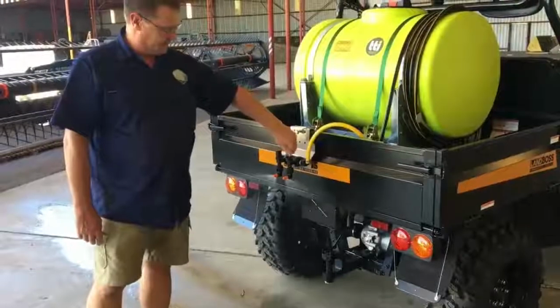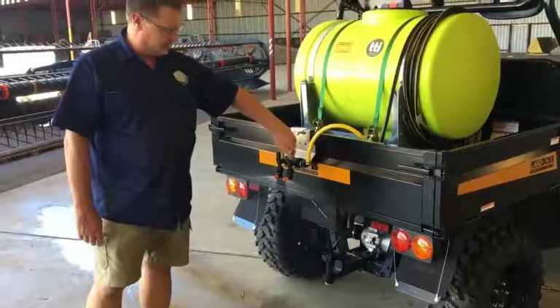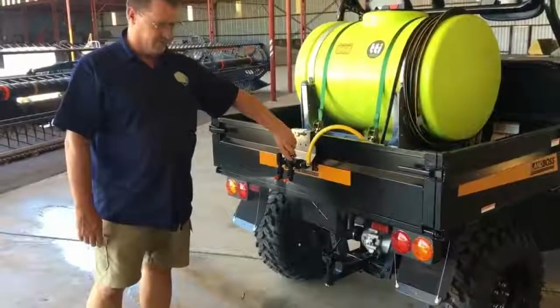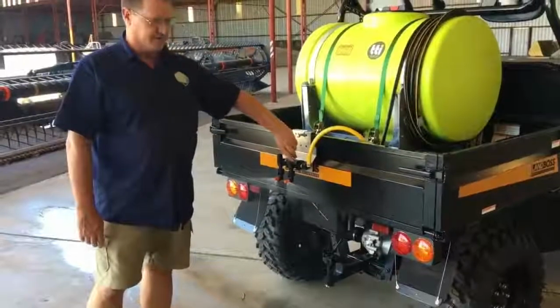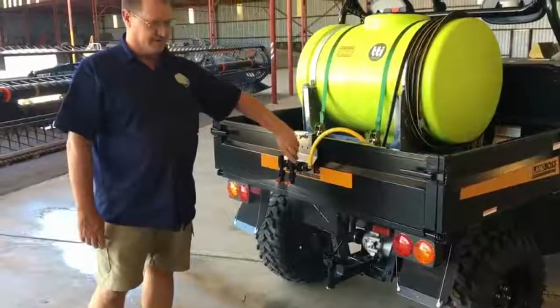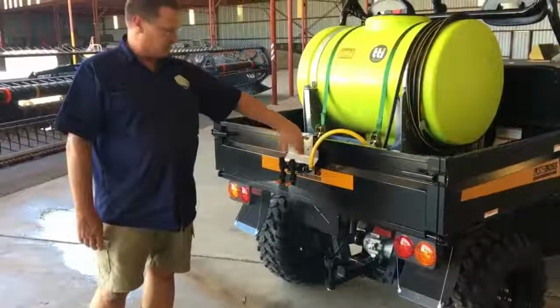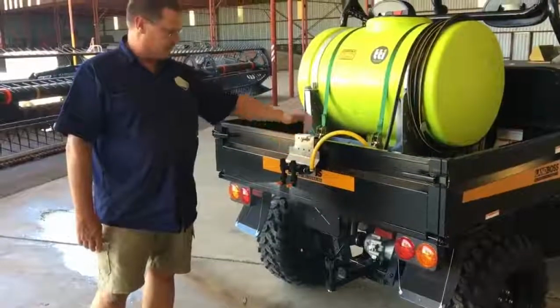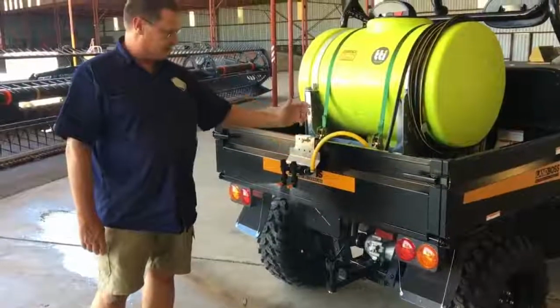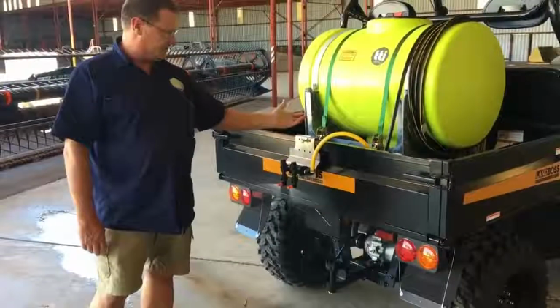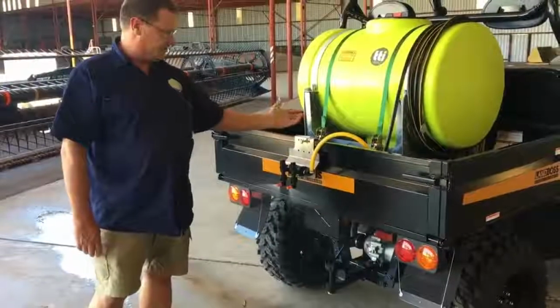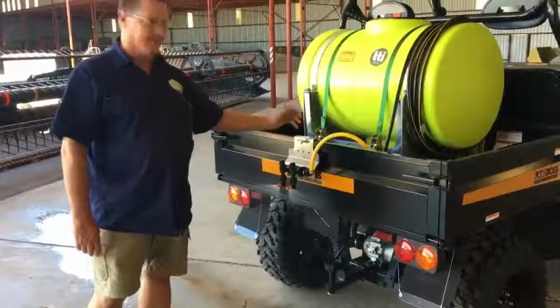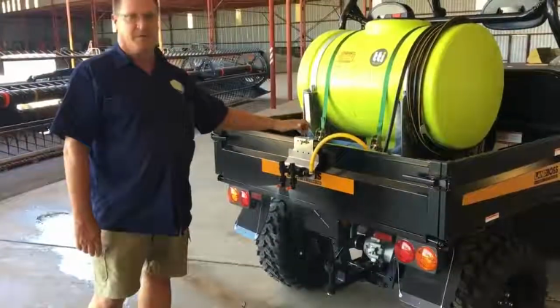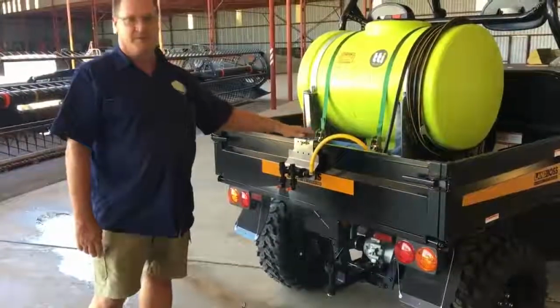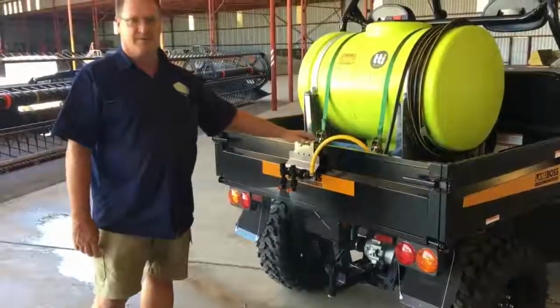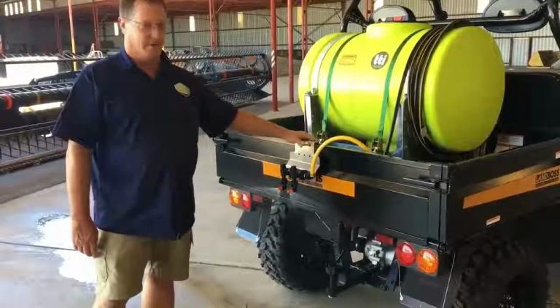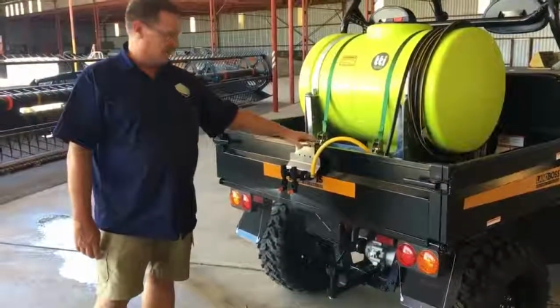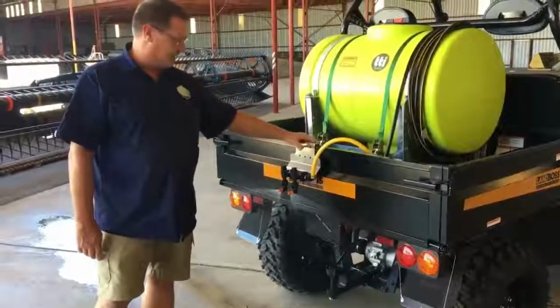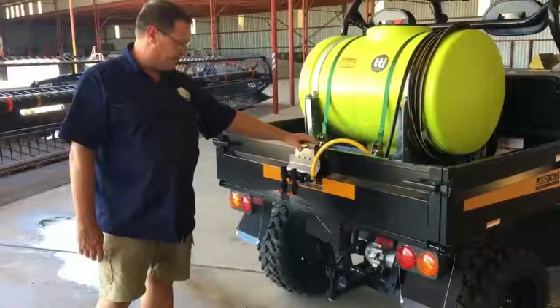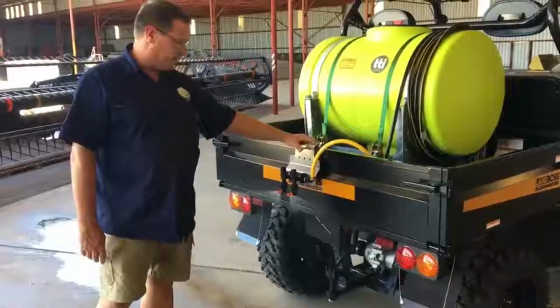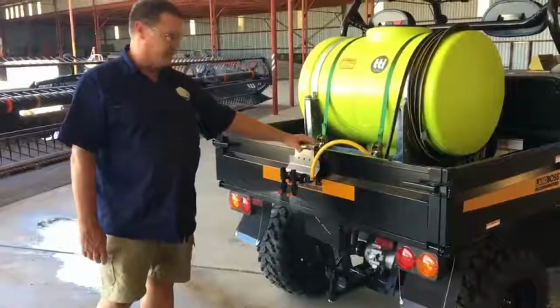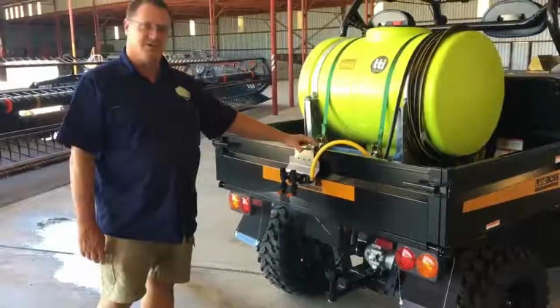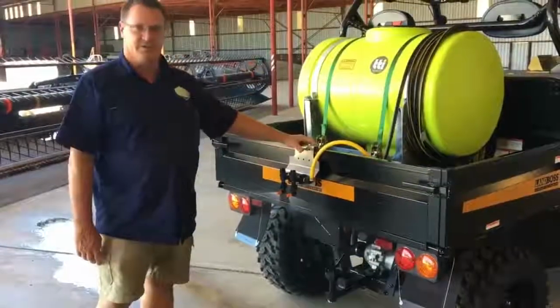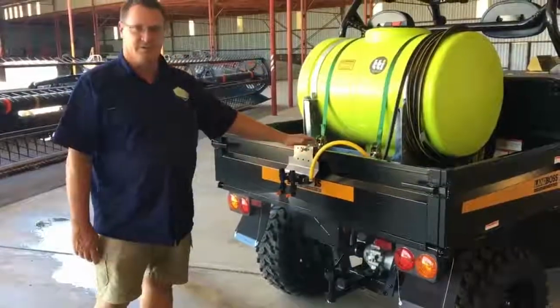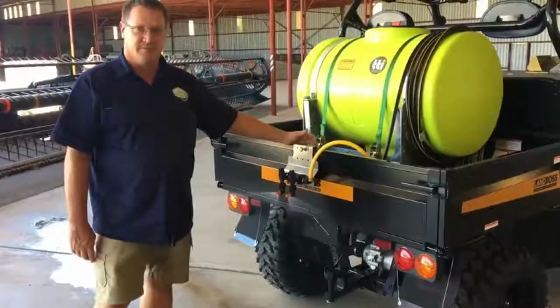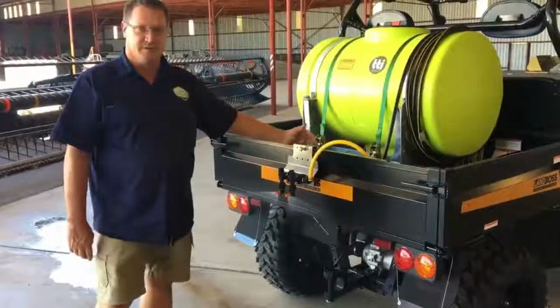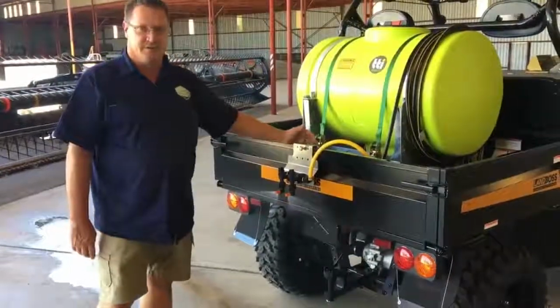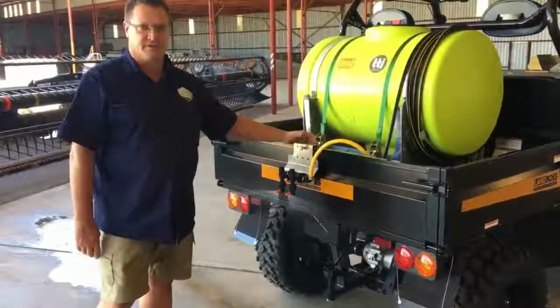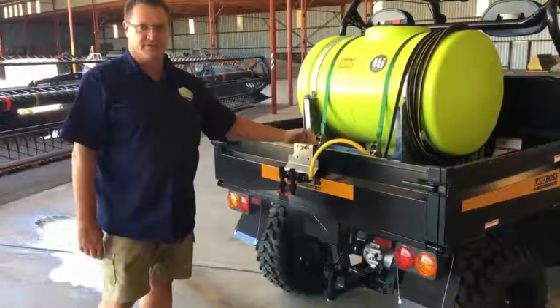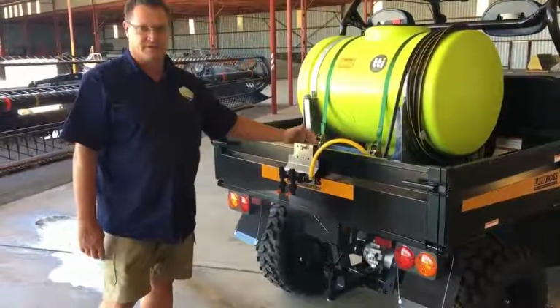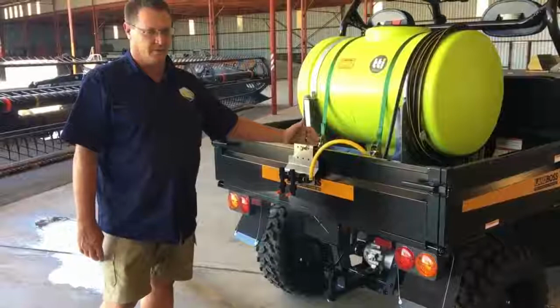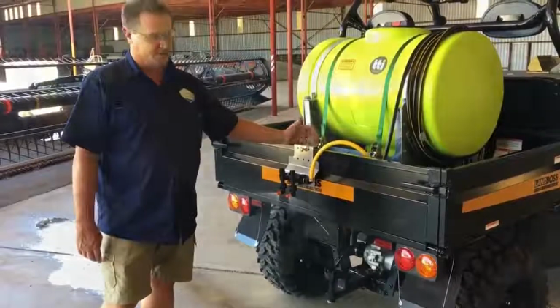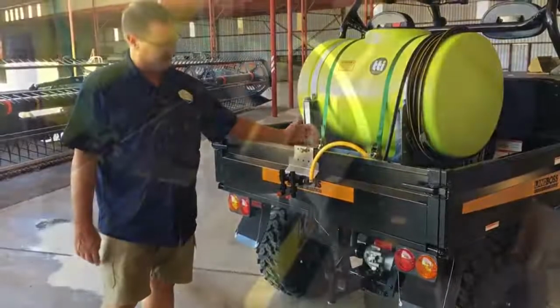This unit has been sold by JJ Farm Equipment. If you'd like to come in and have a look at this unit or similar units, just call in and search.